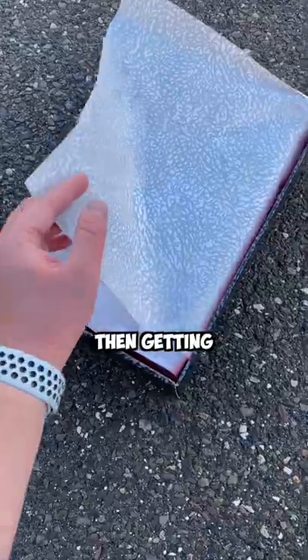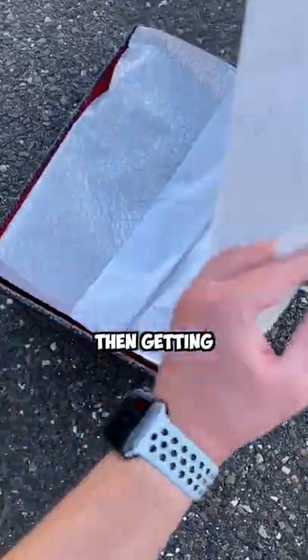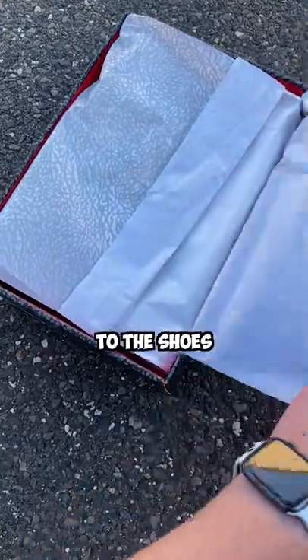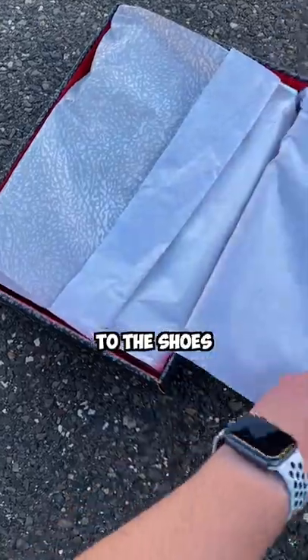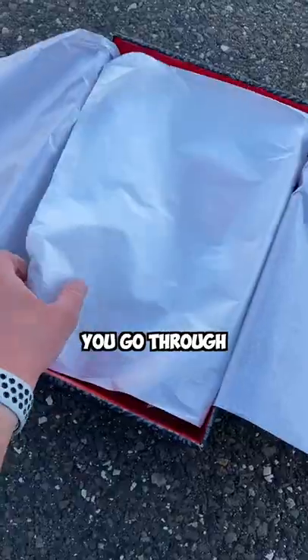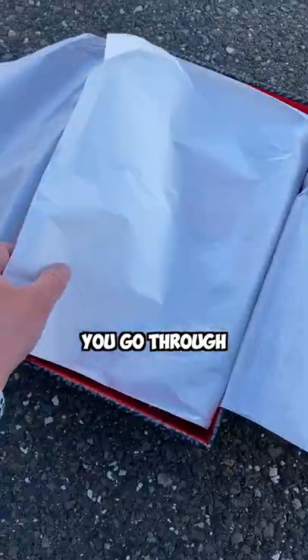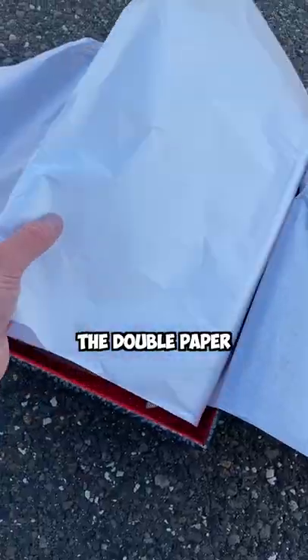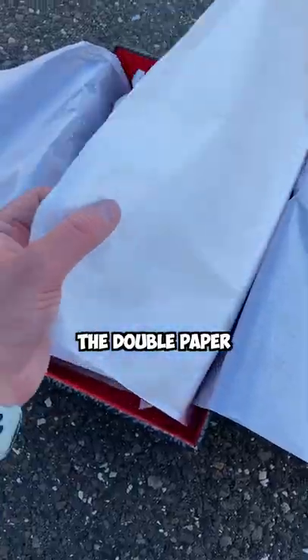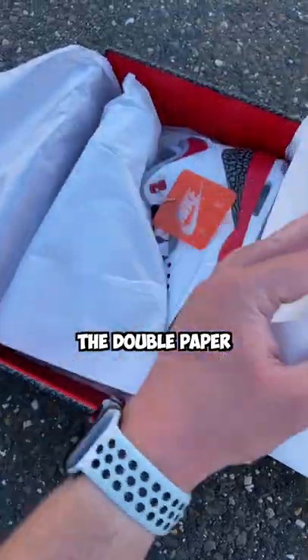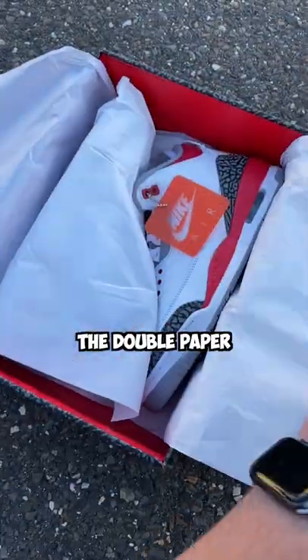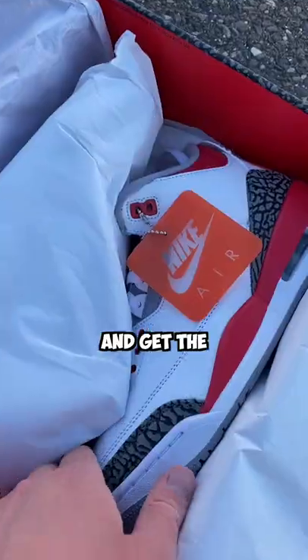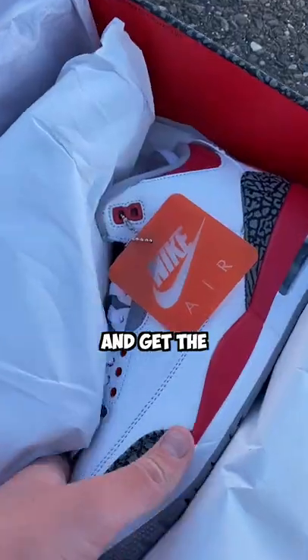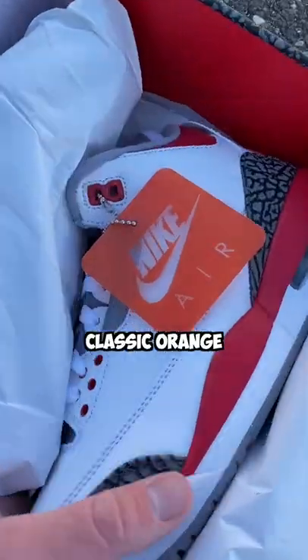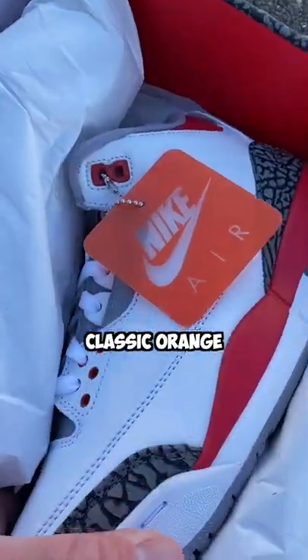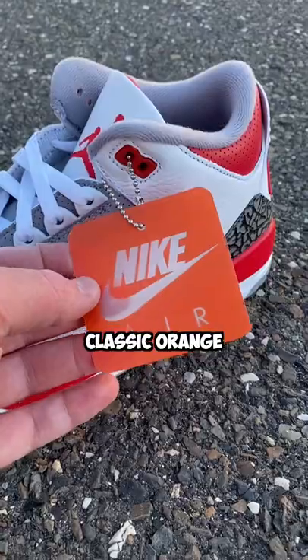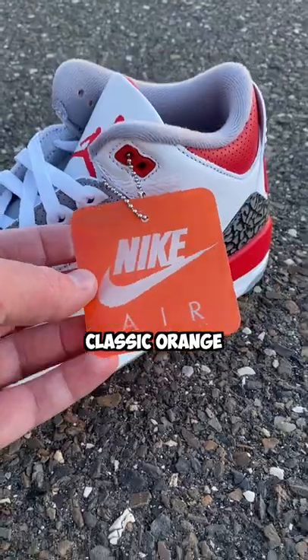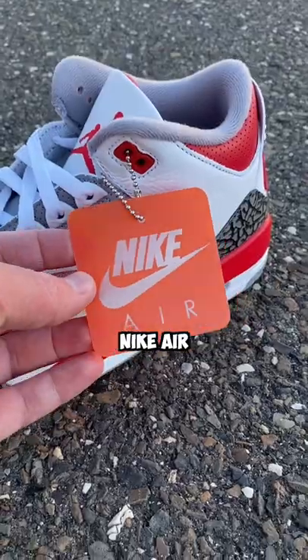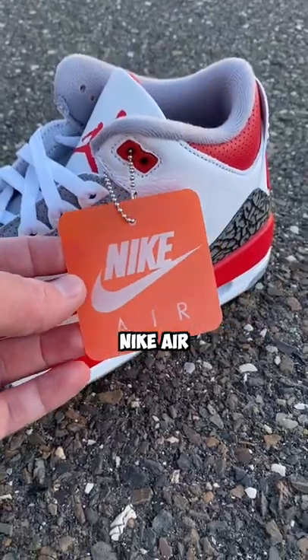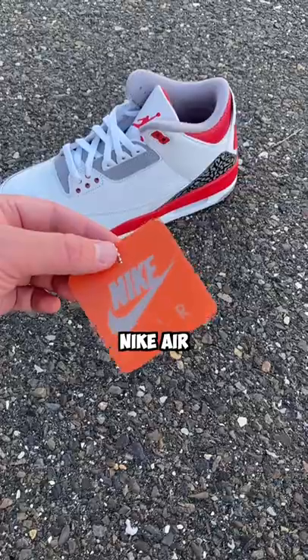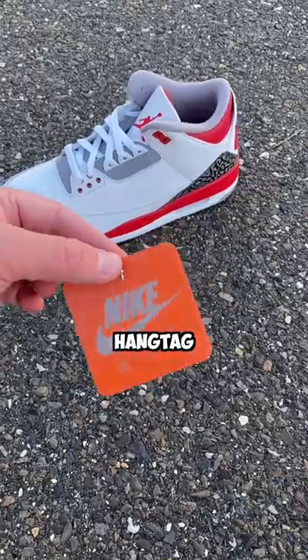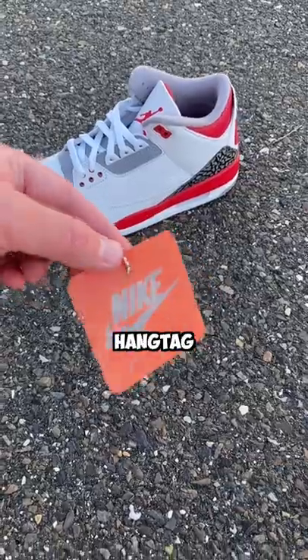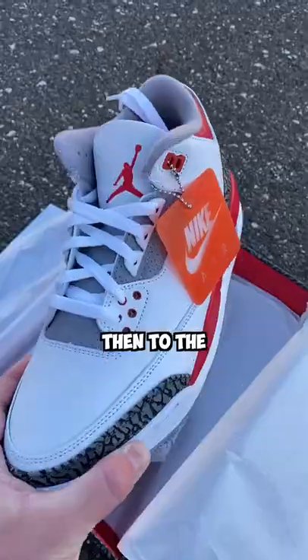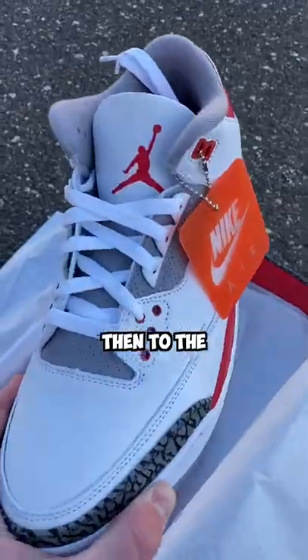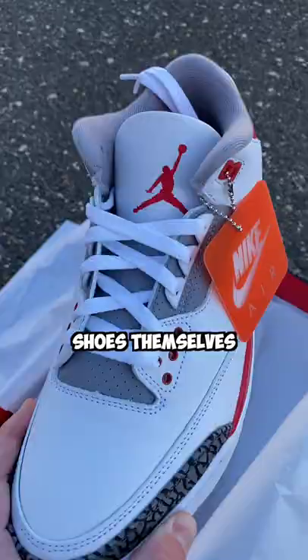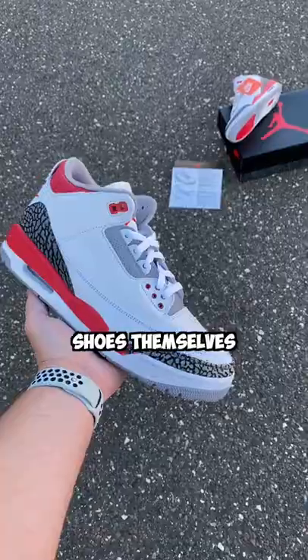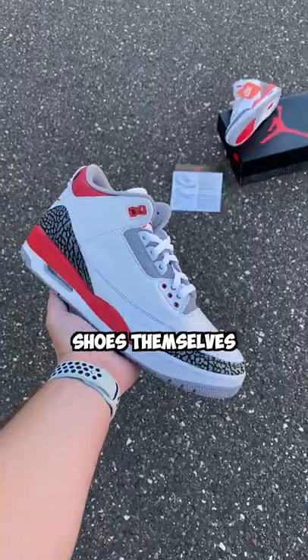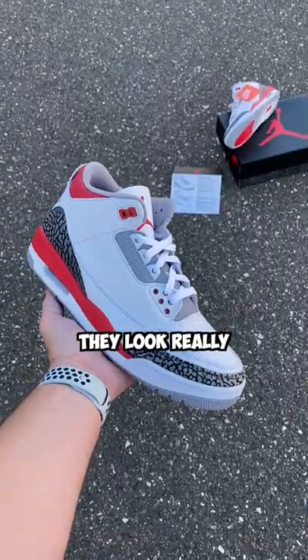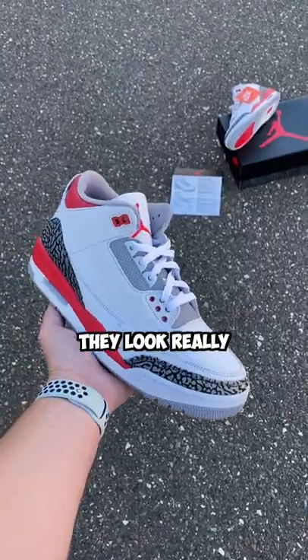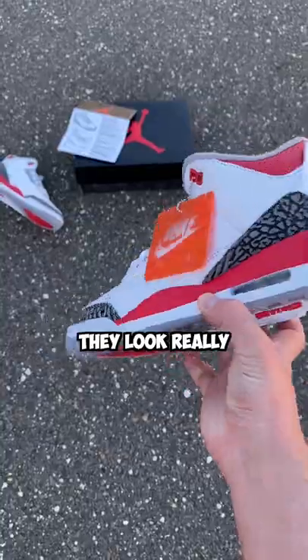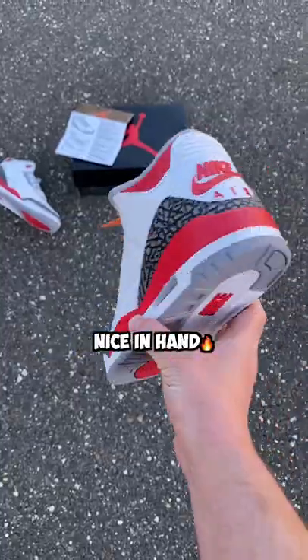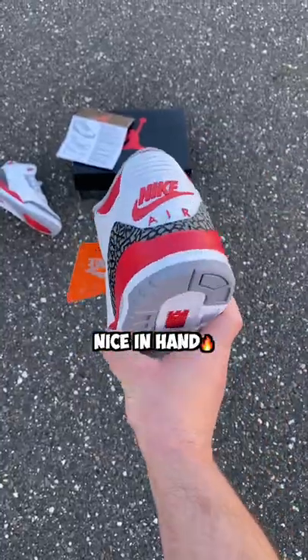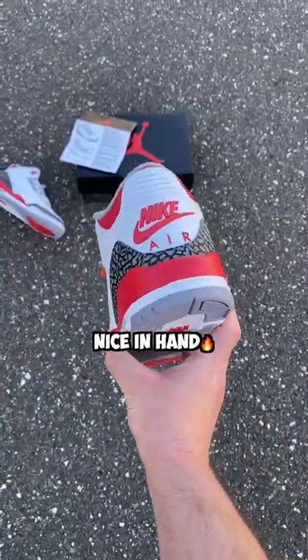Then getting to the shoes, you go through the double paper and get the classic orange Nike Air hang tag. Then to the shoes themselves — they look really nice in hand.